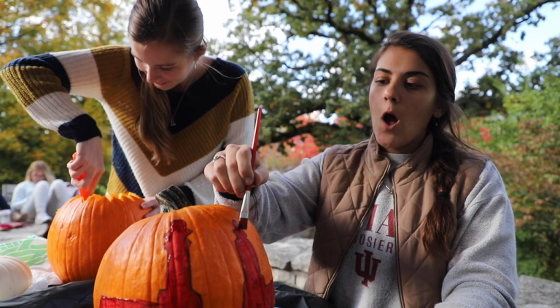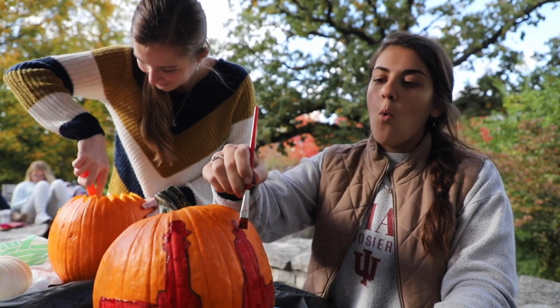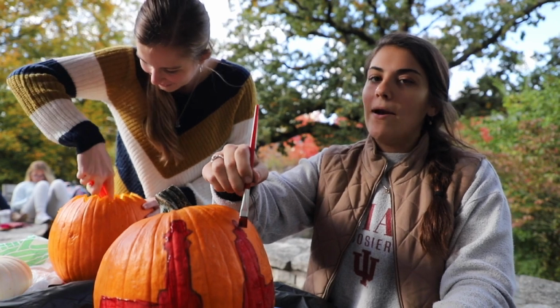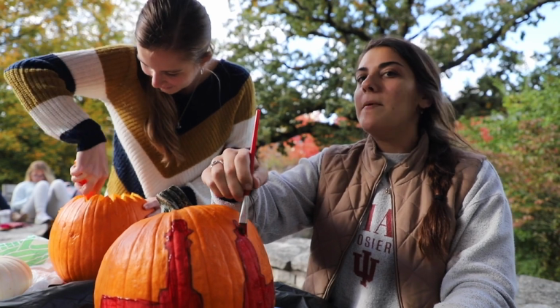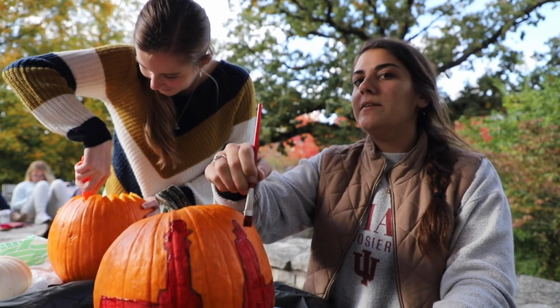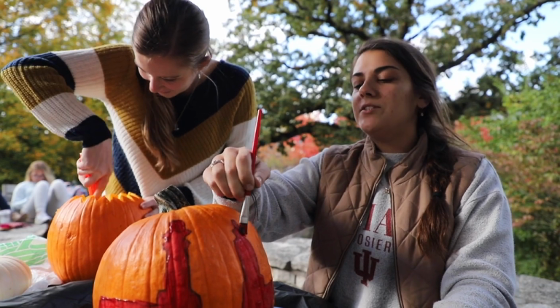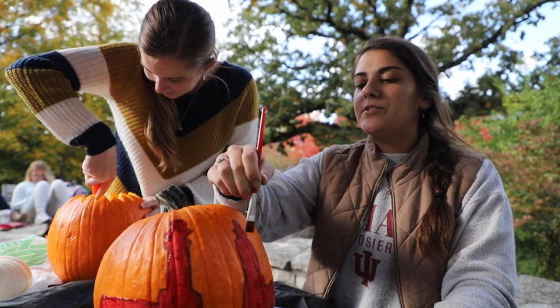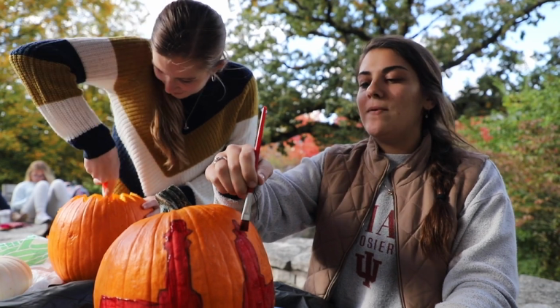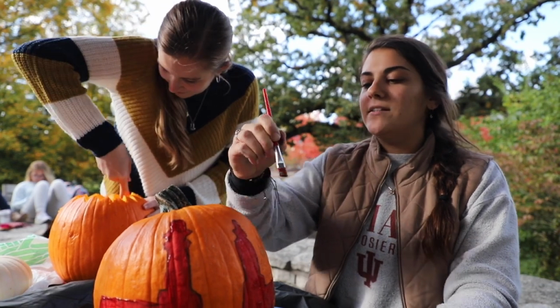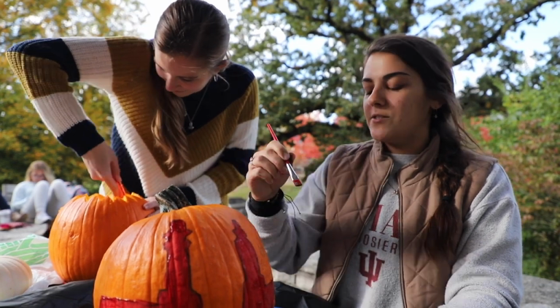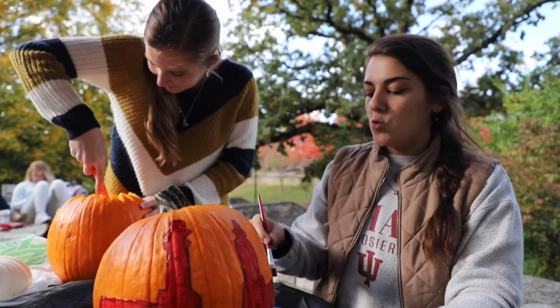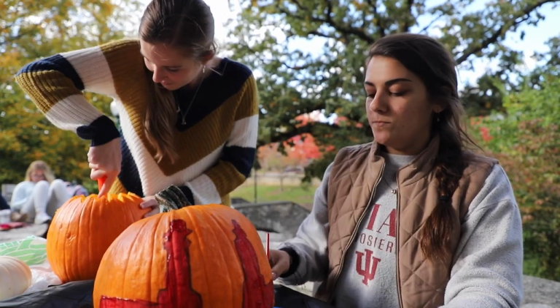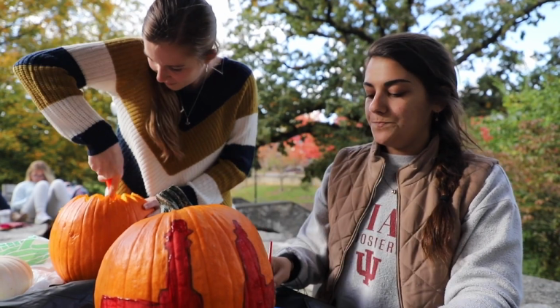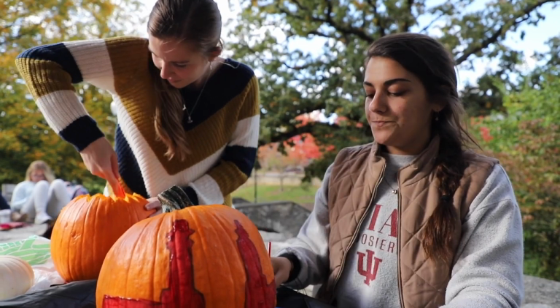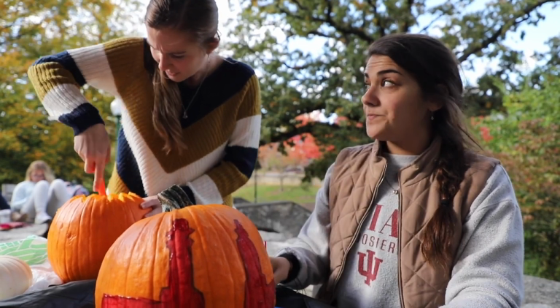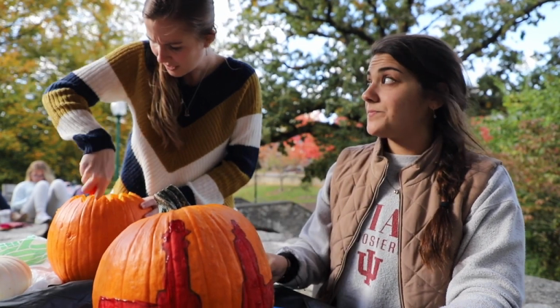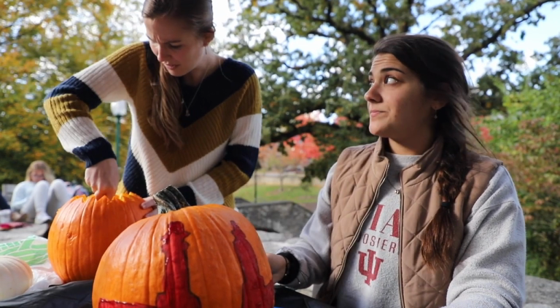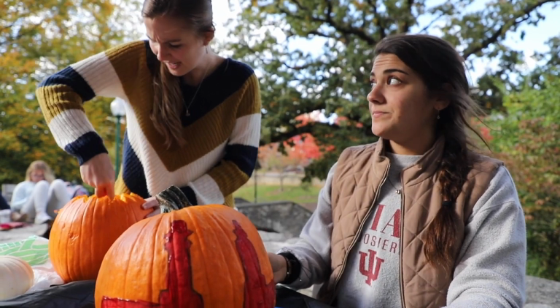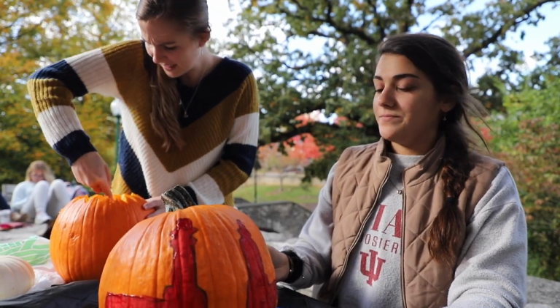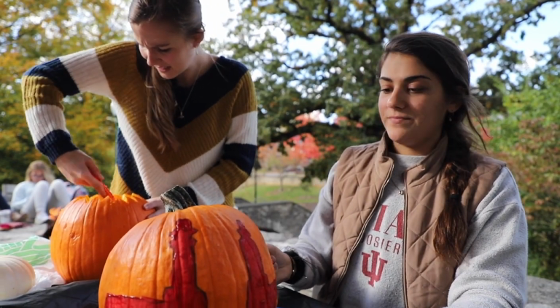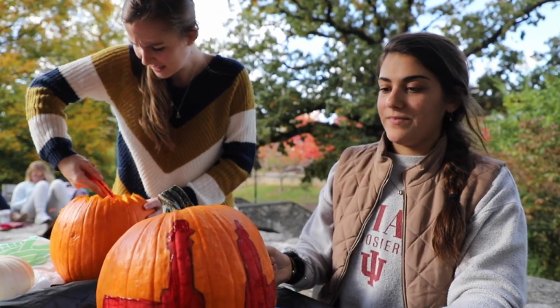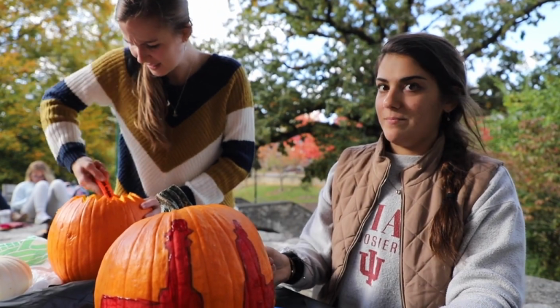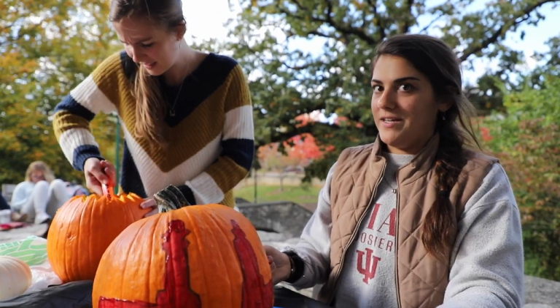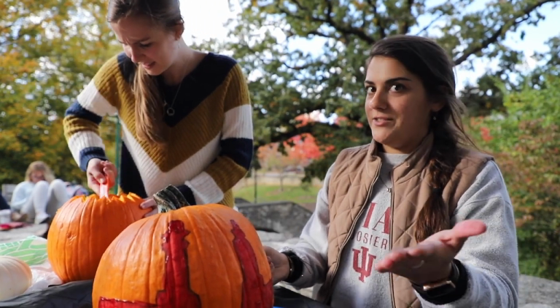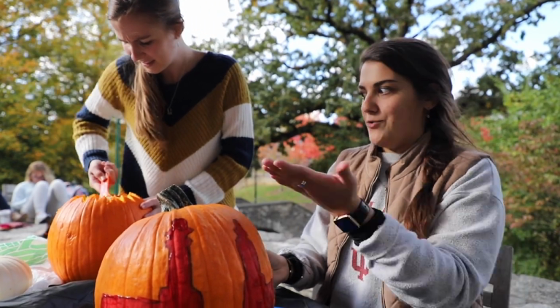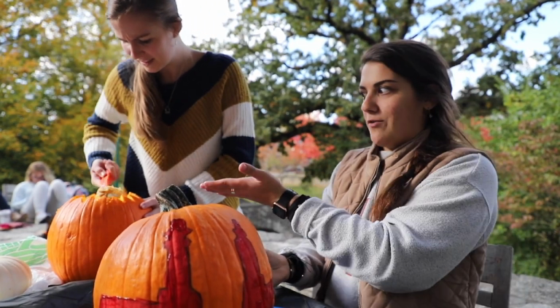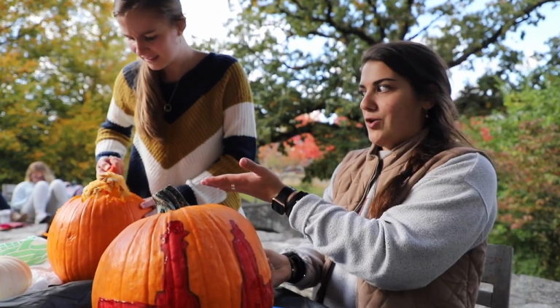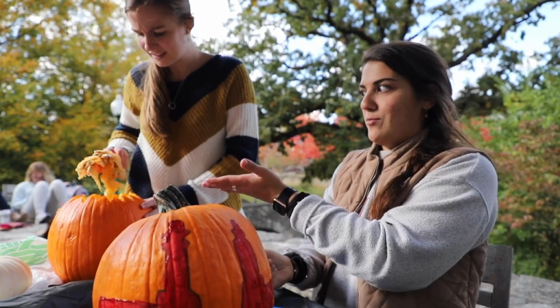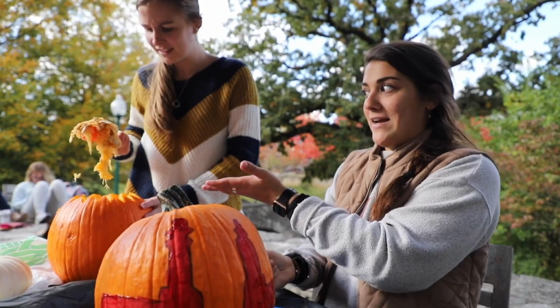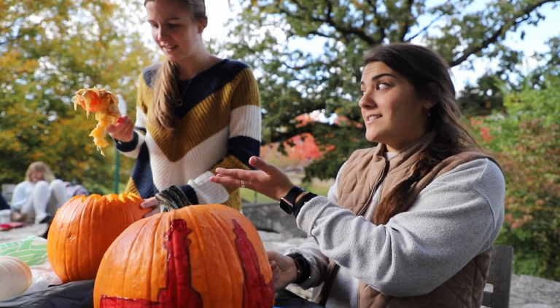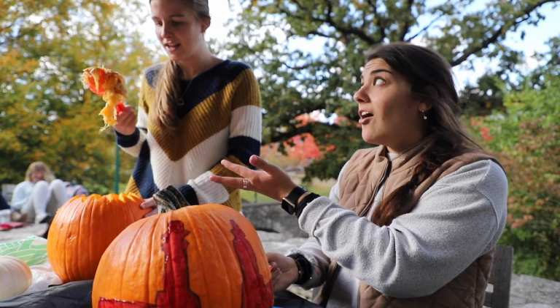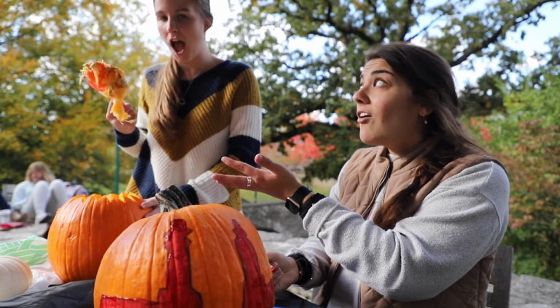Why do pumpkins do so bad in school? Because you carve all their brains out.